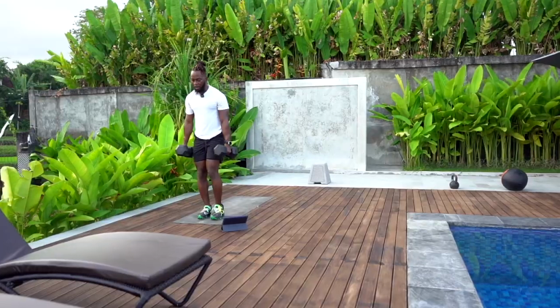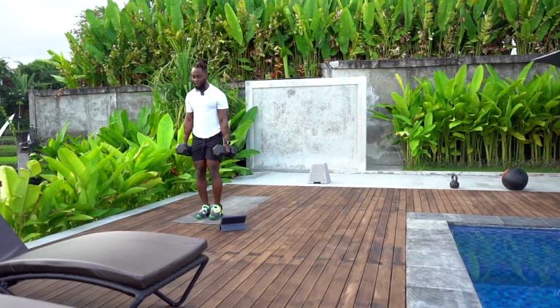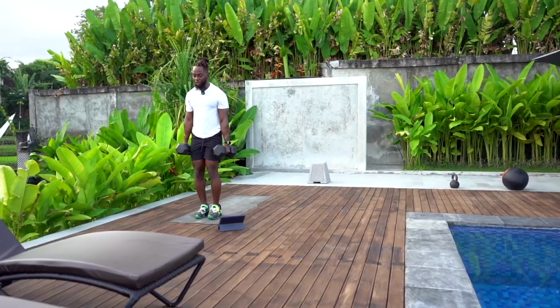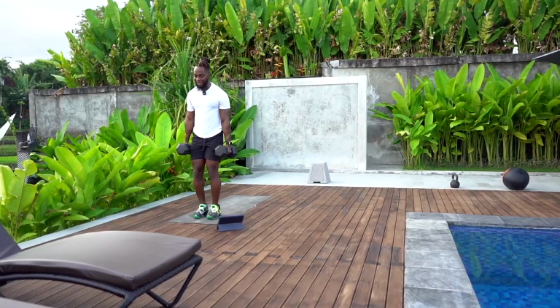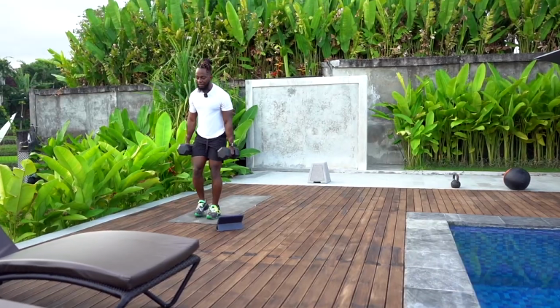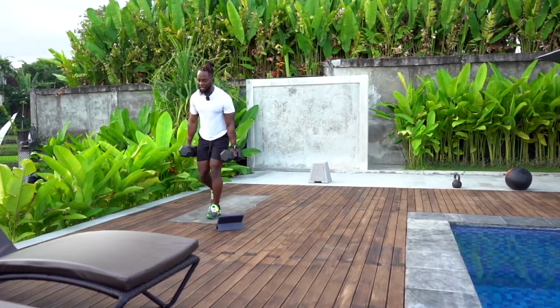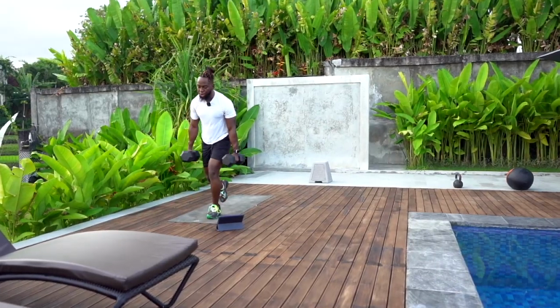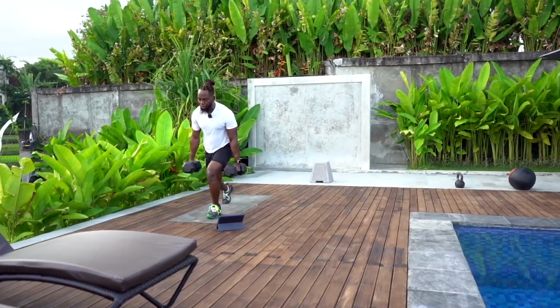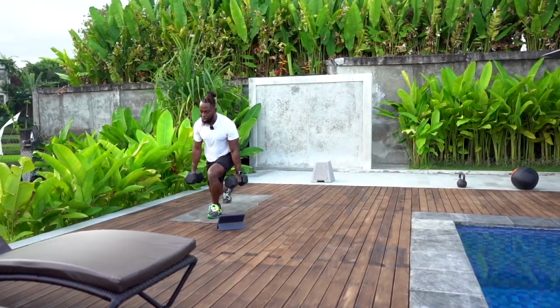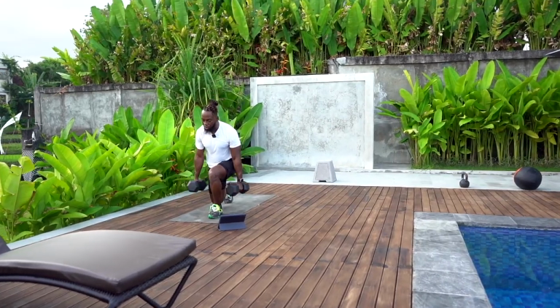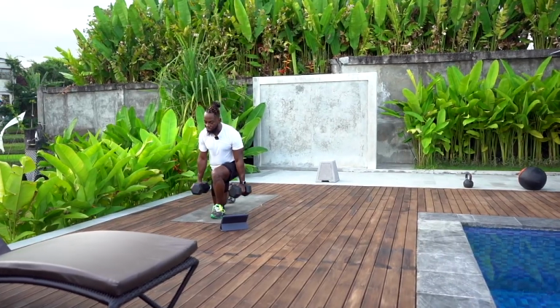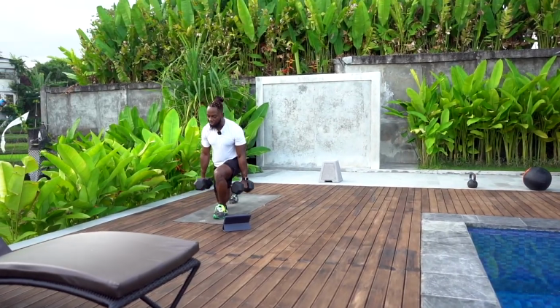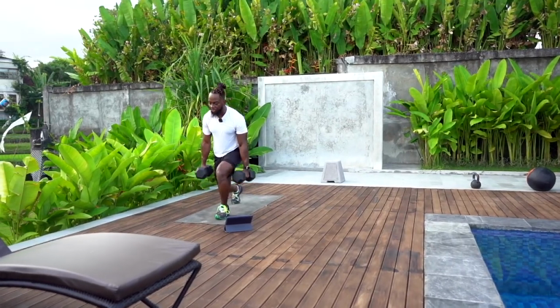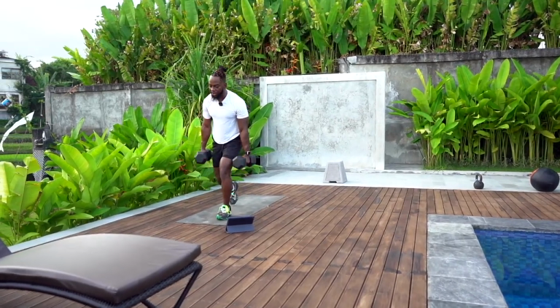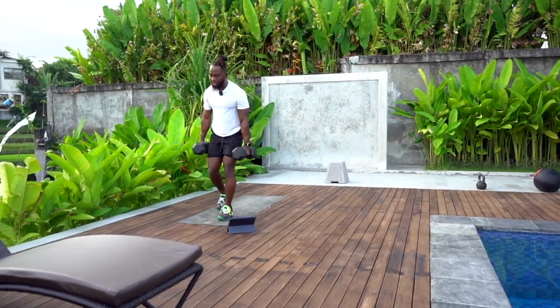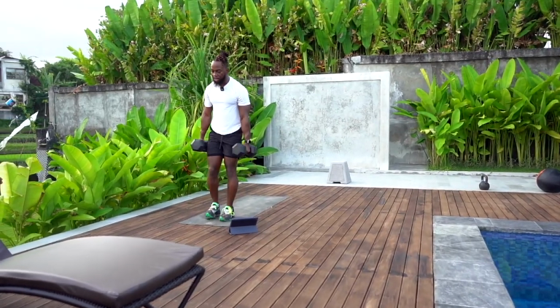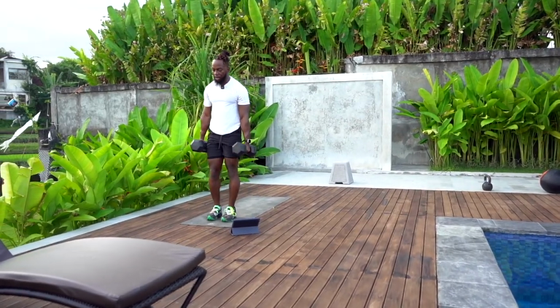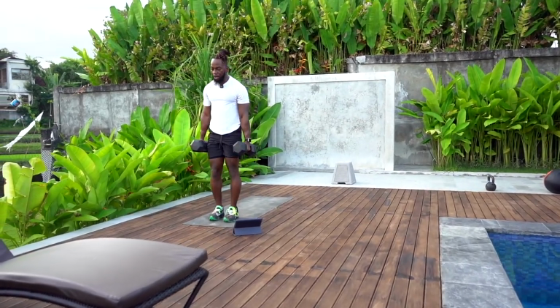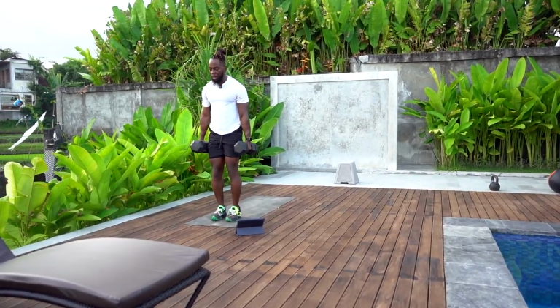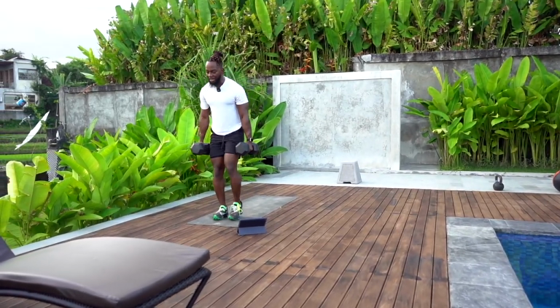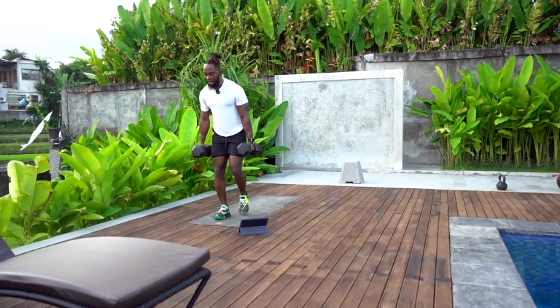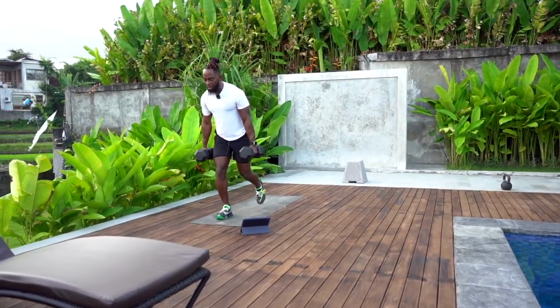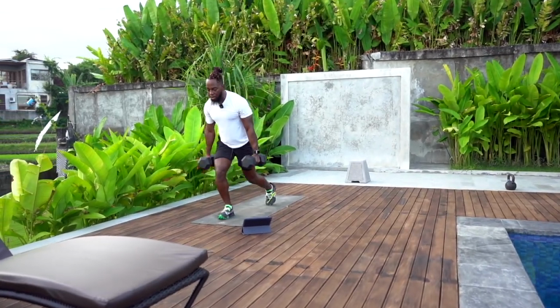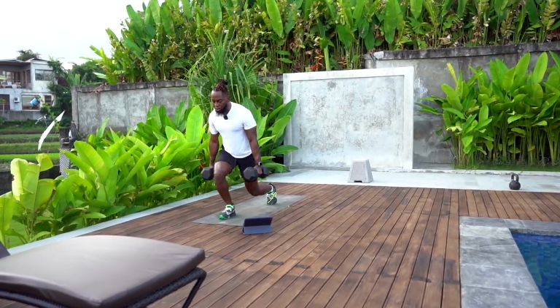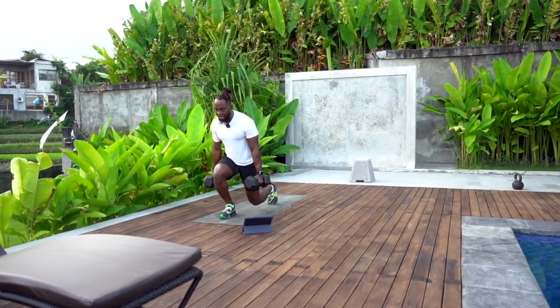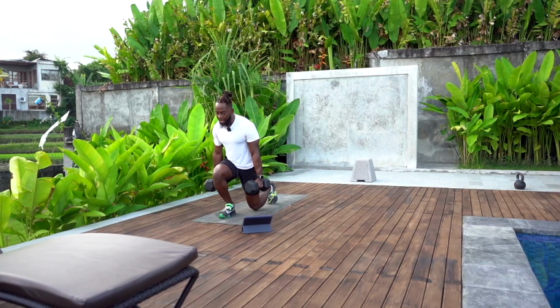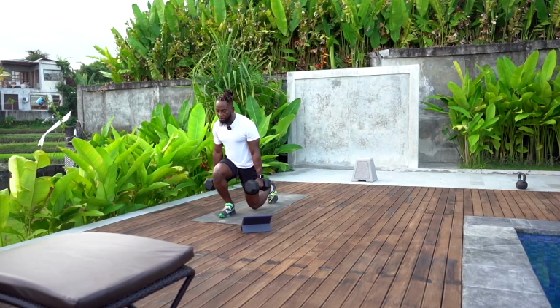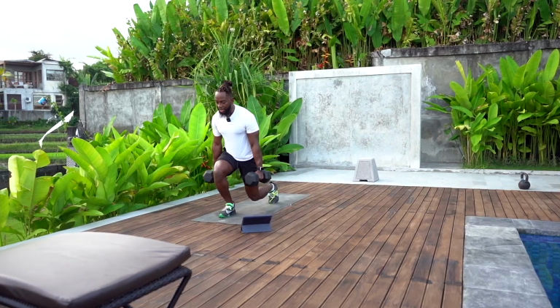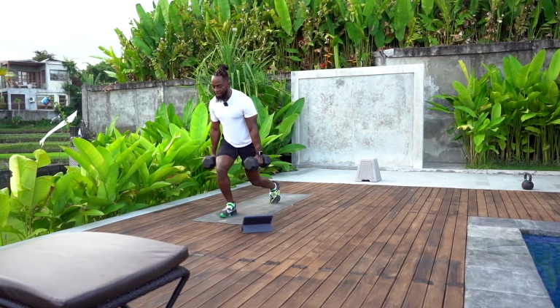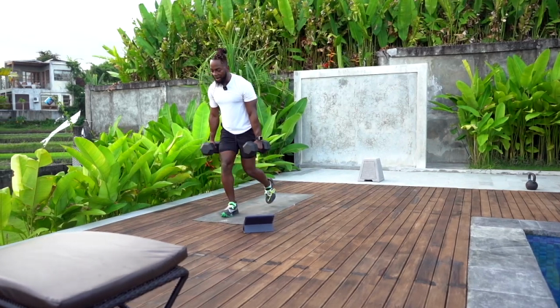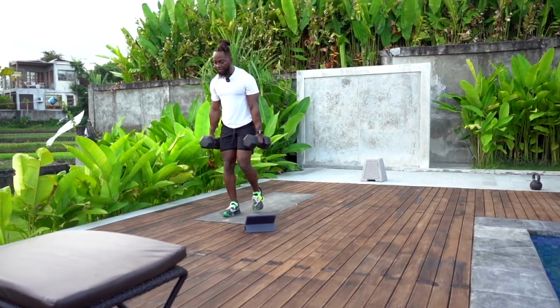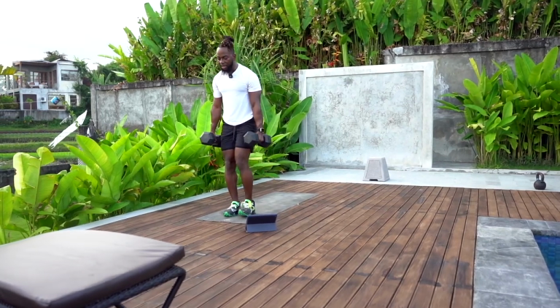Make sure to keep center pressure with the front foot, coming down as low as you can with that back foot.